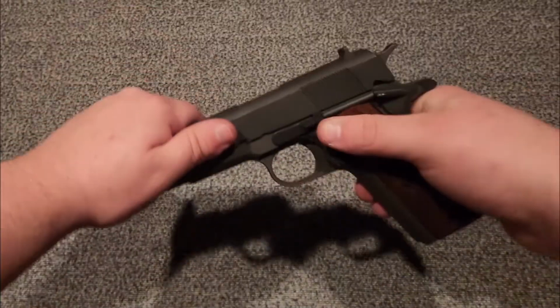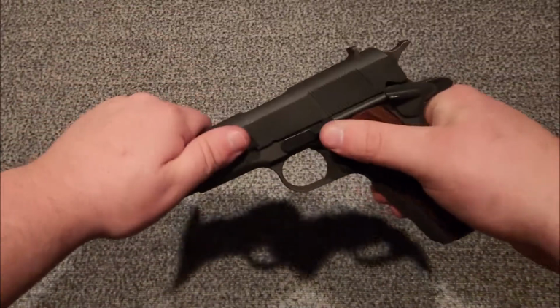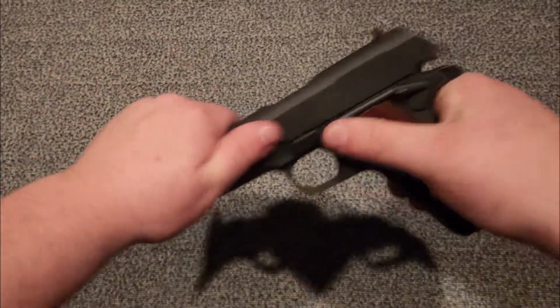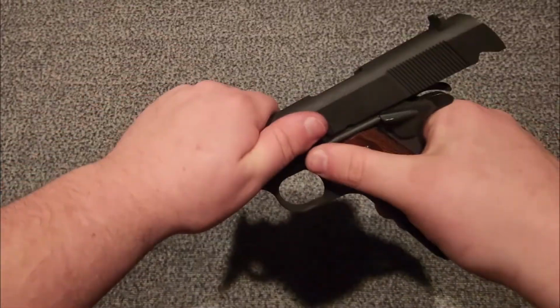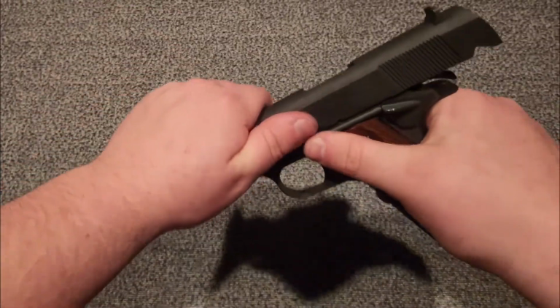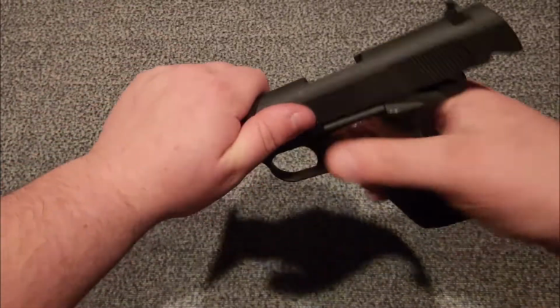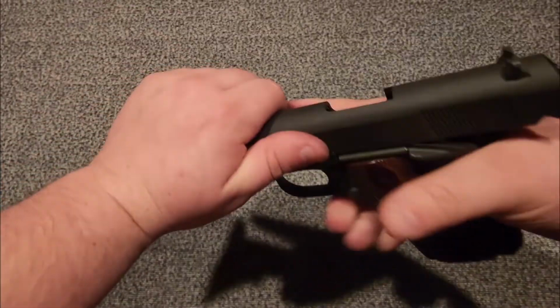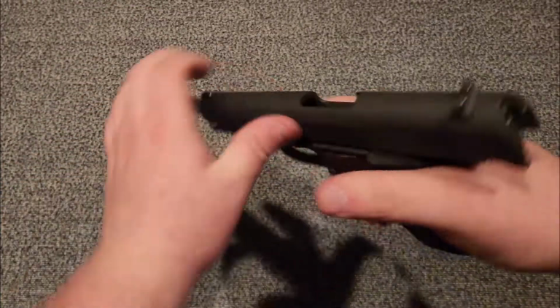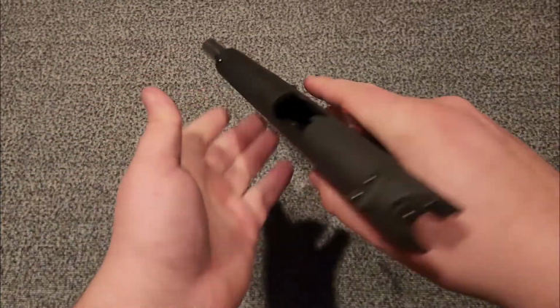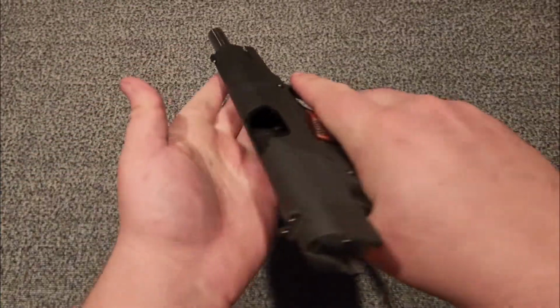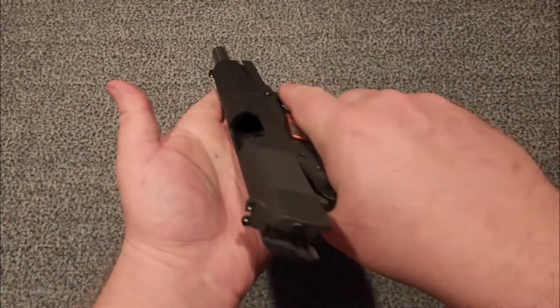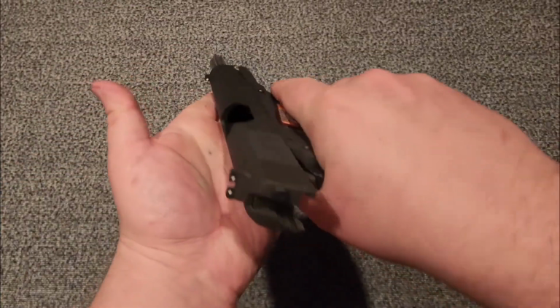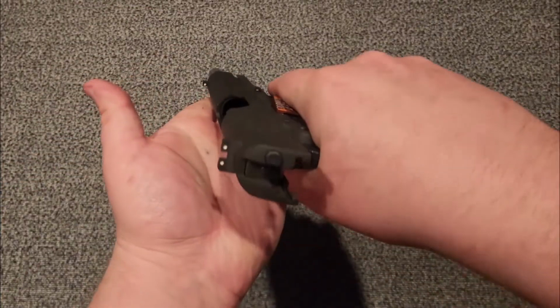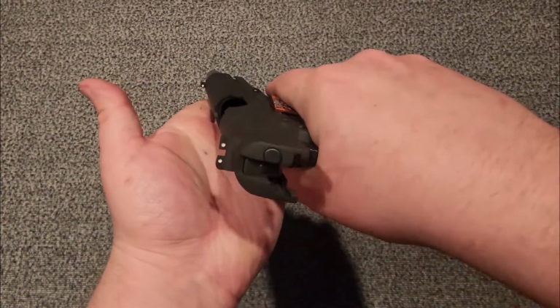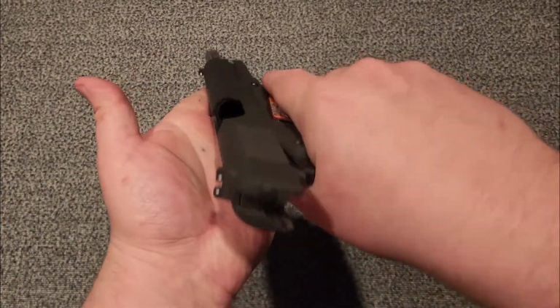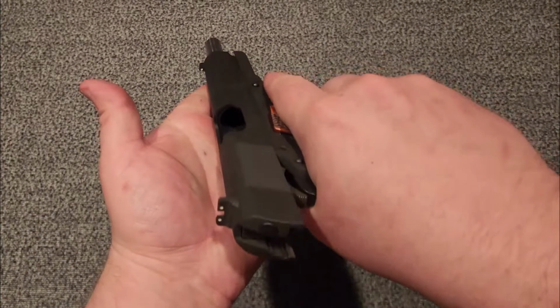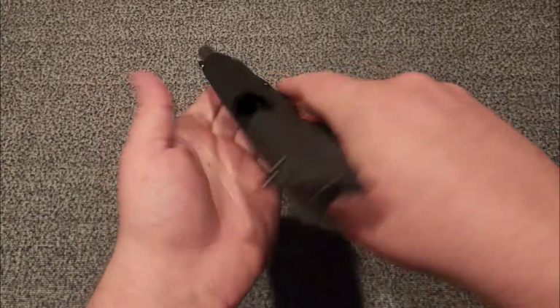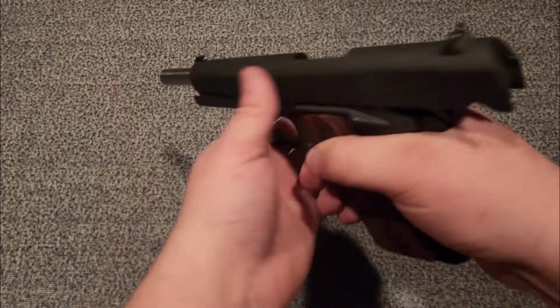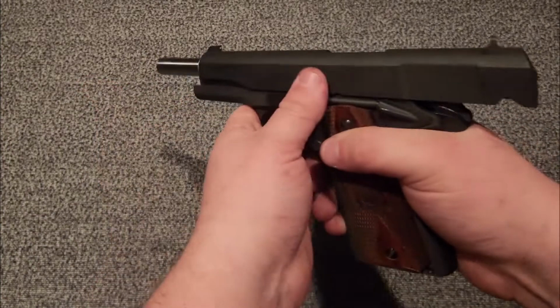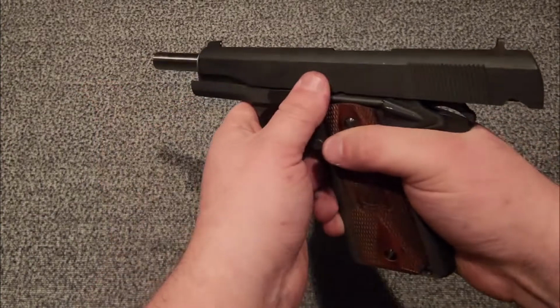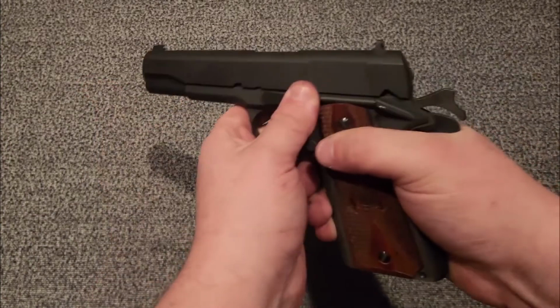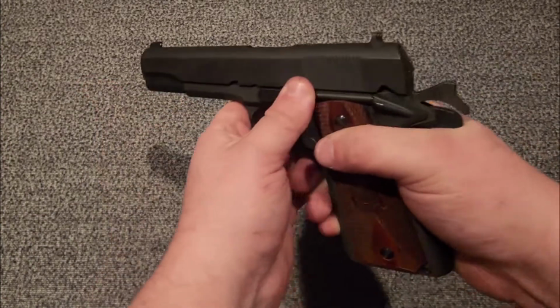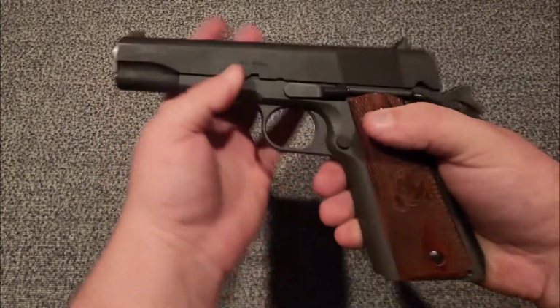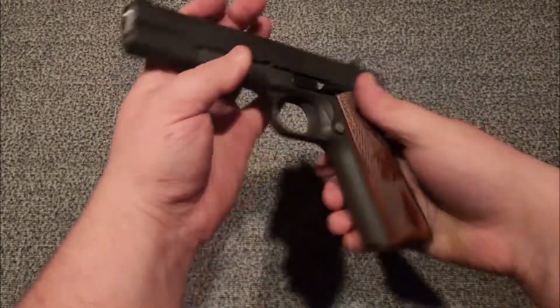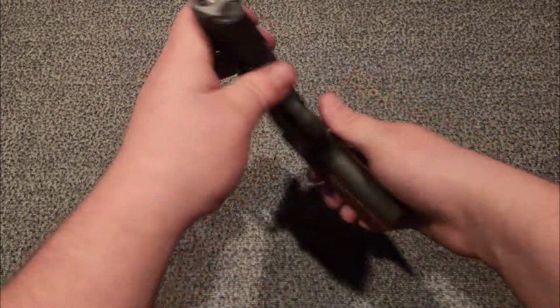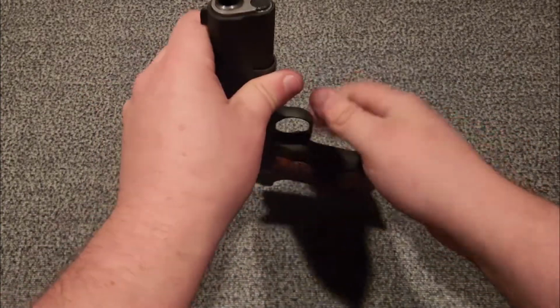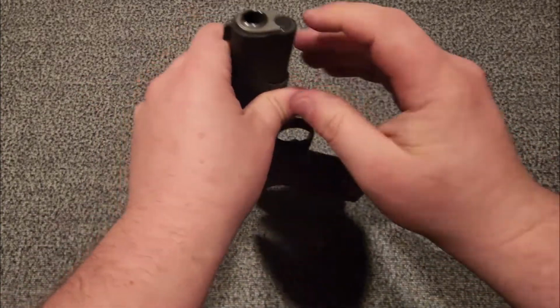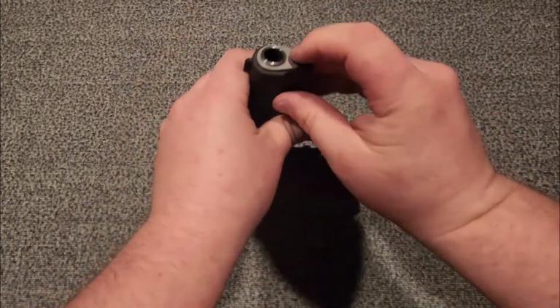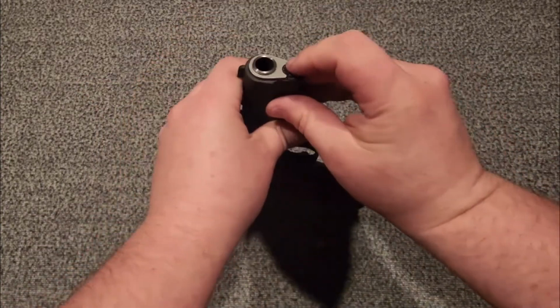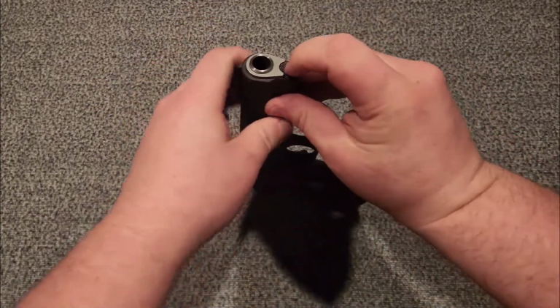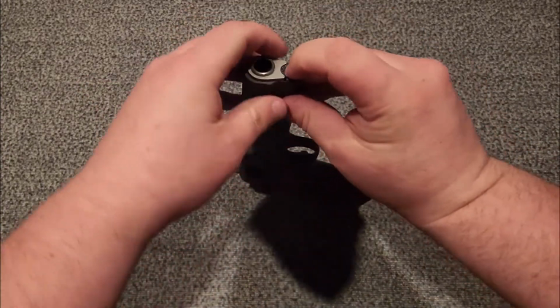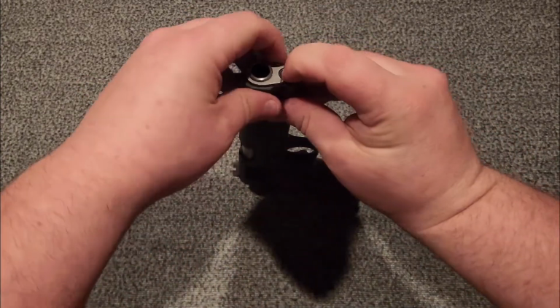Disassembly and cleaning is super simple — and remember, guys, always clear your firearm before cleaning it.